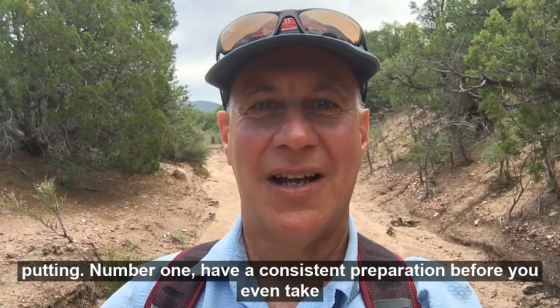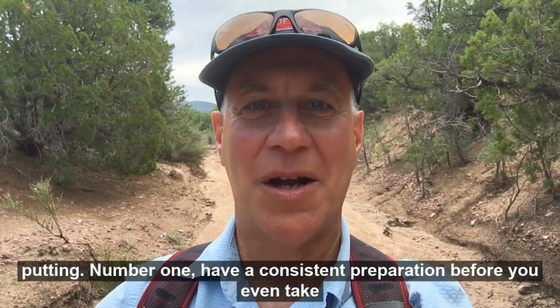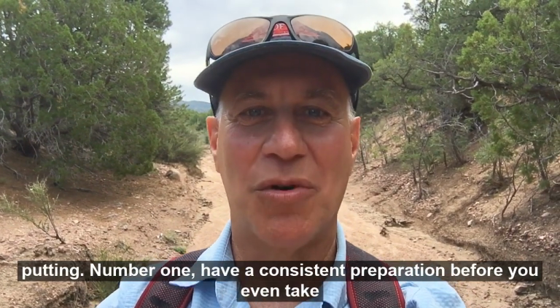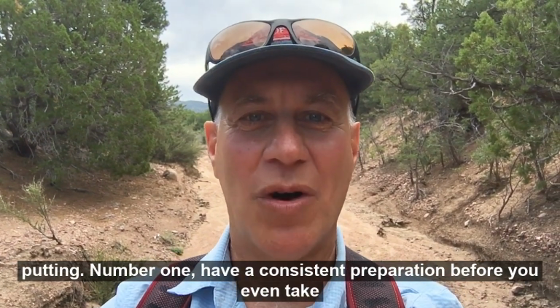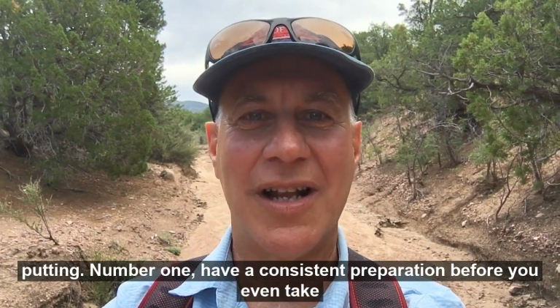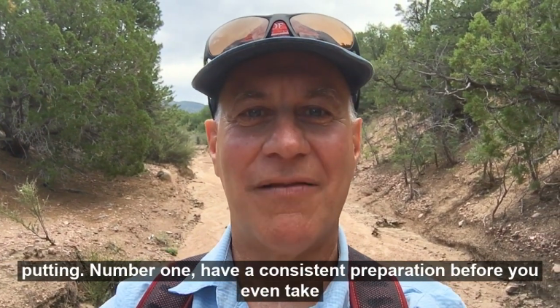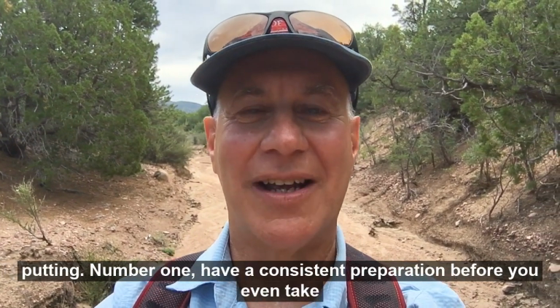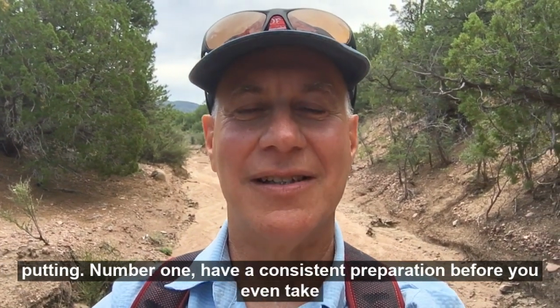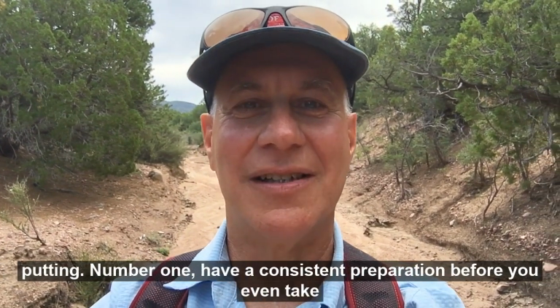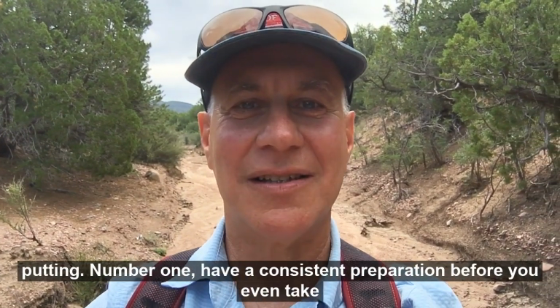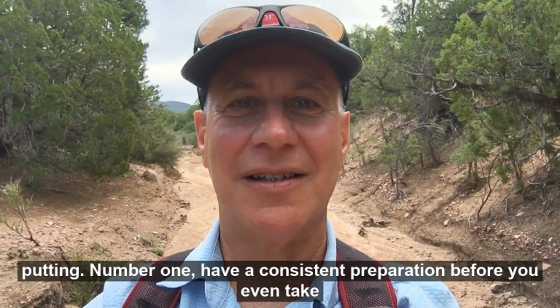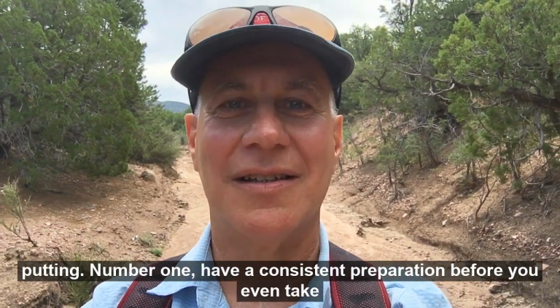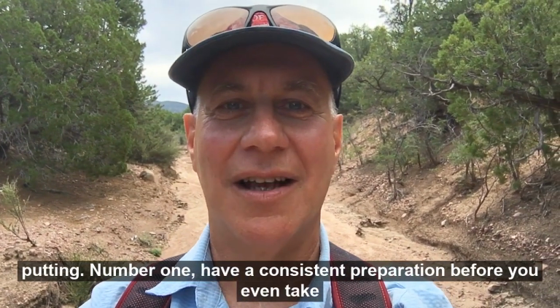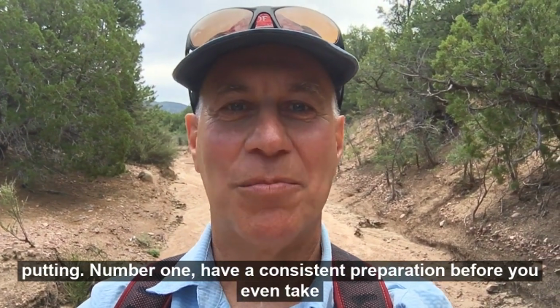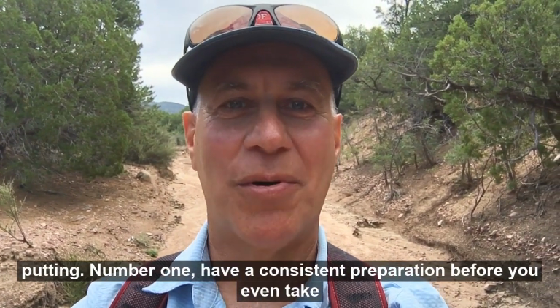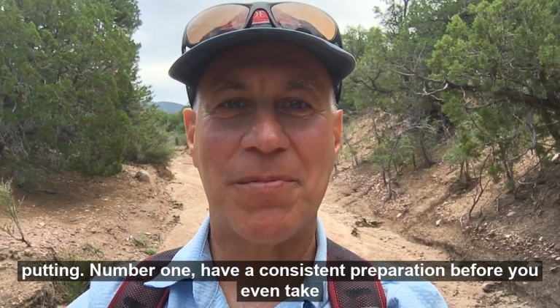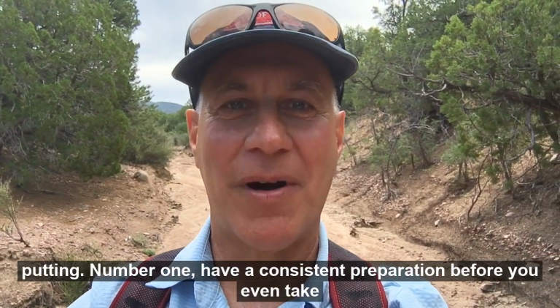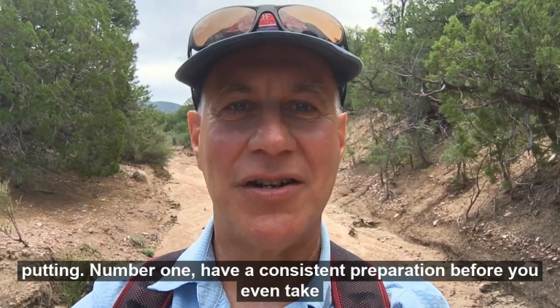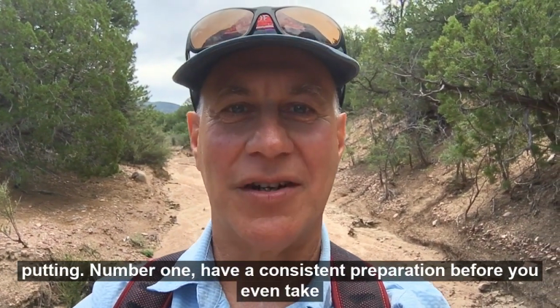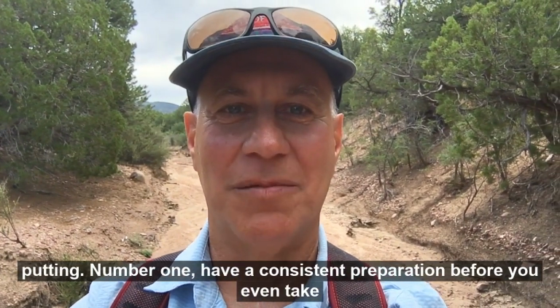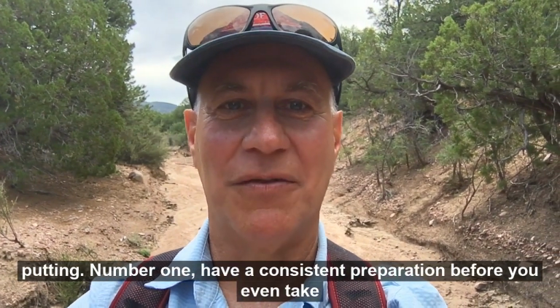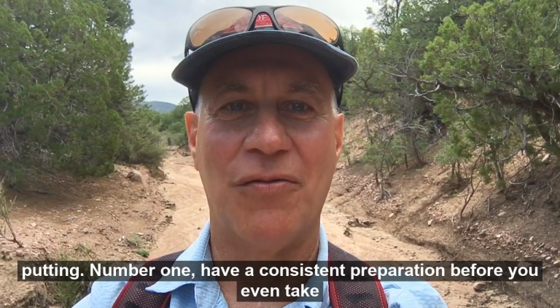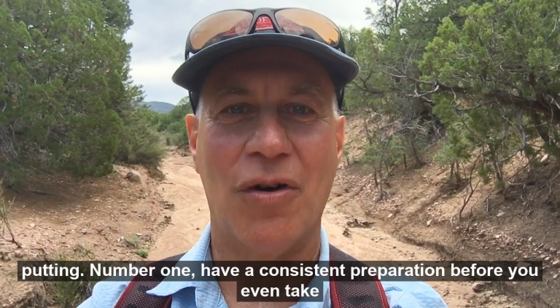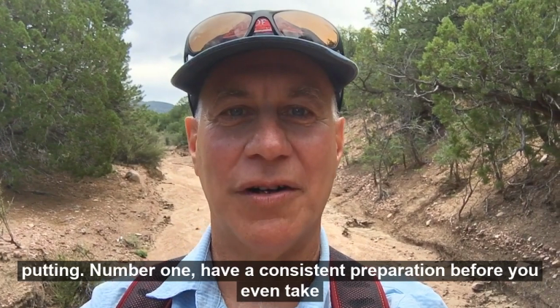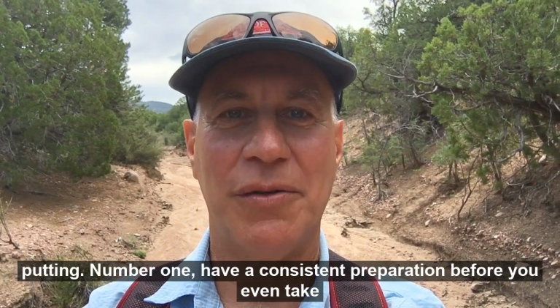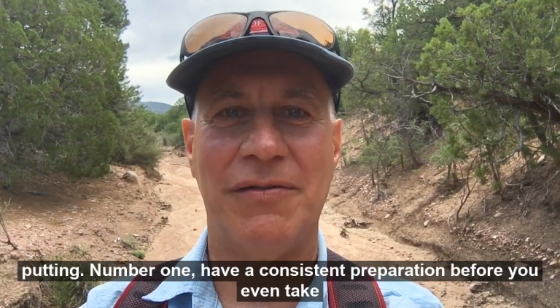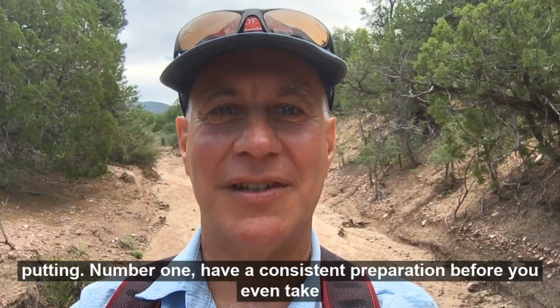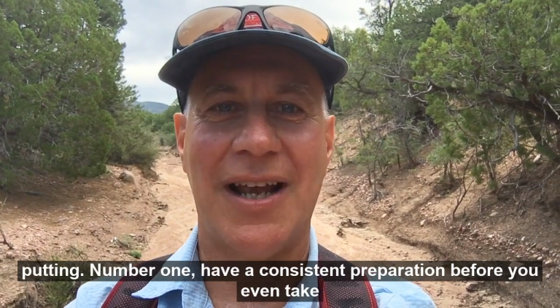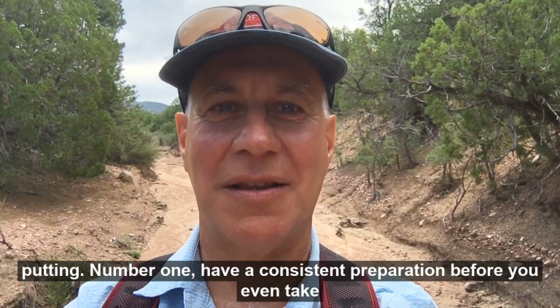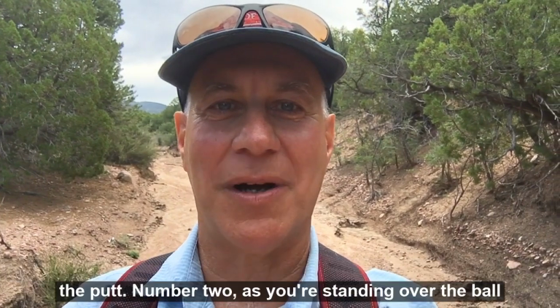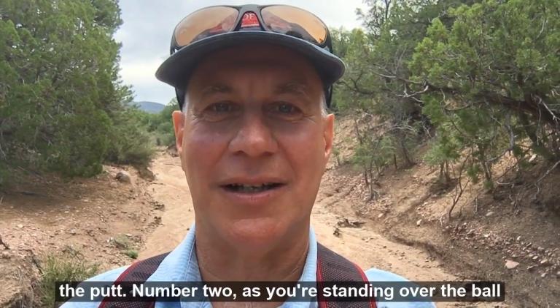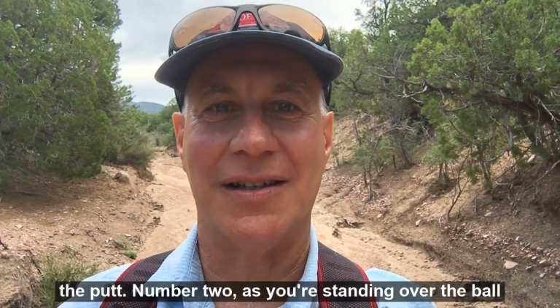Number one: have a consistent preparation before you even take the putt.